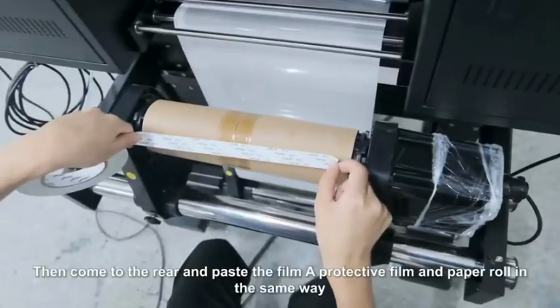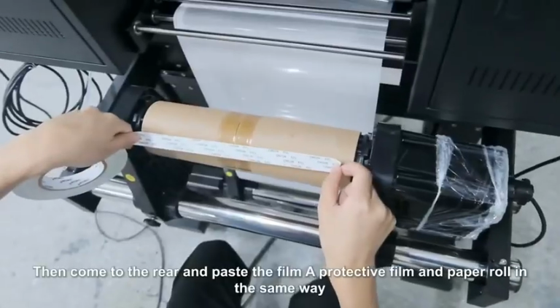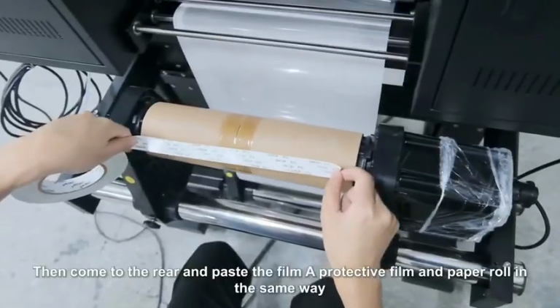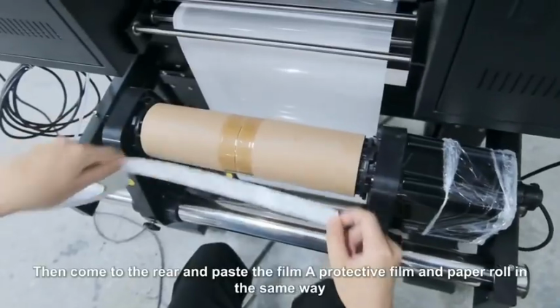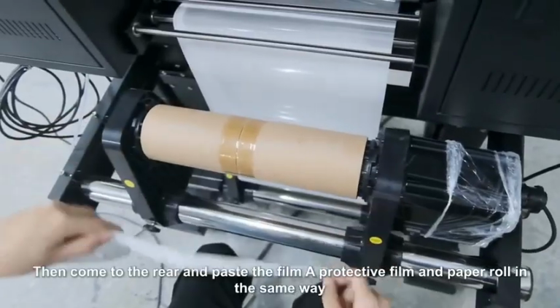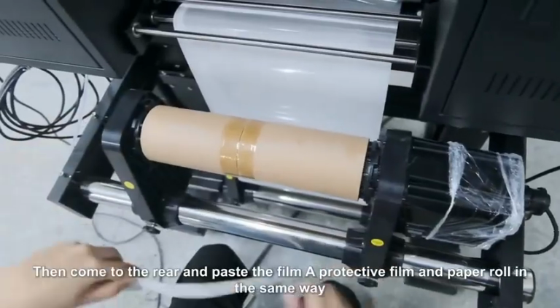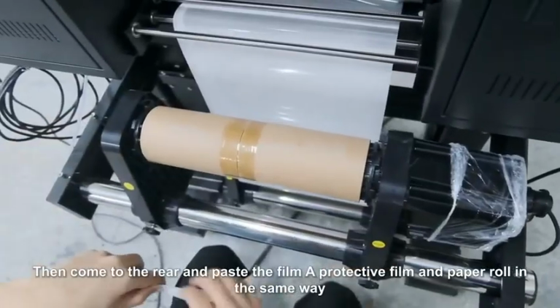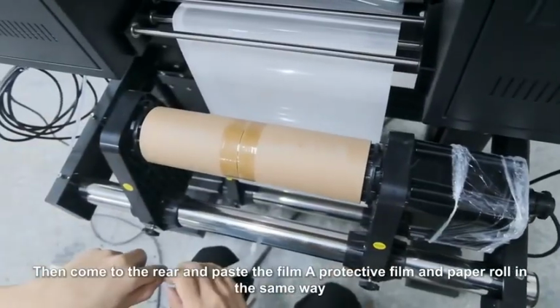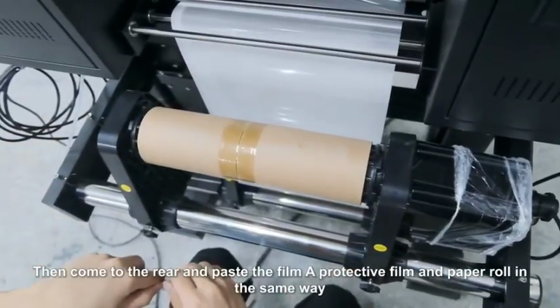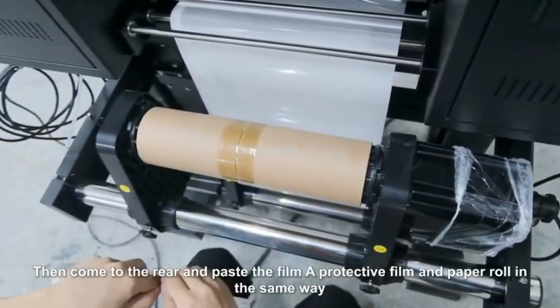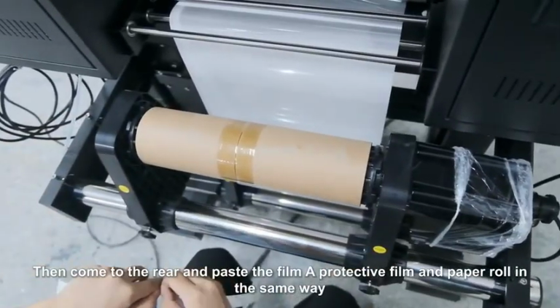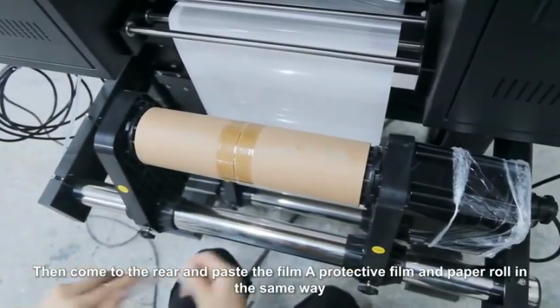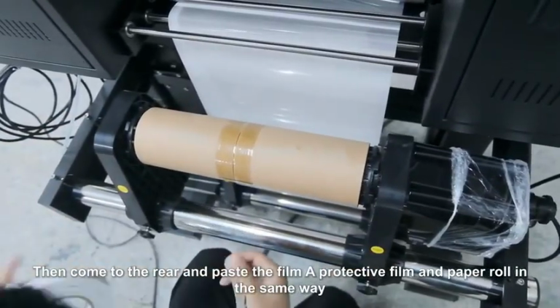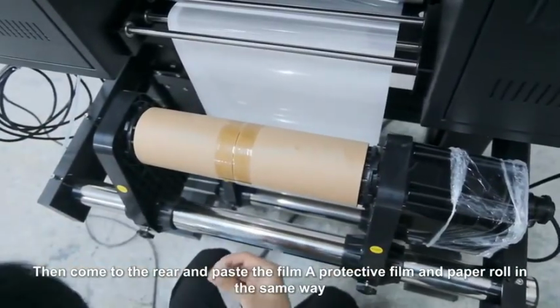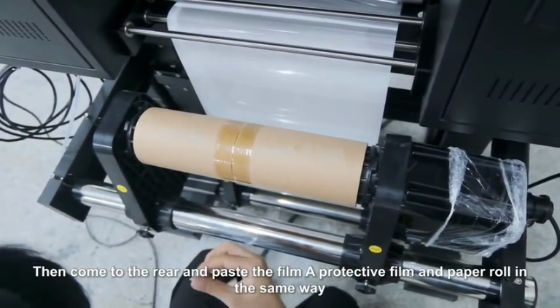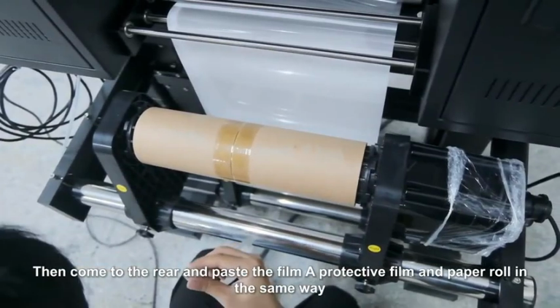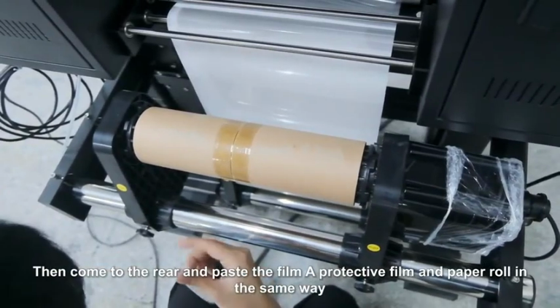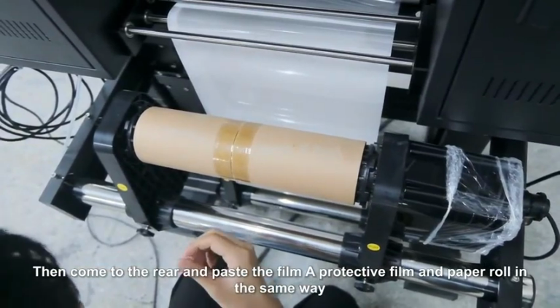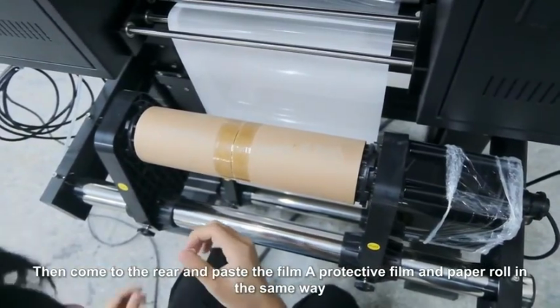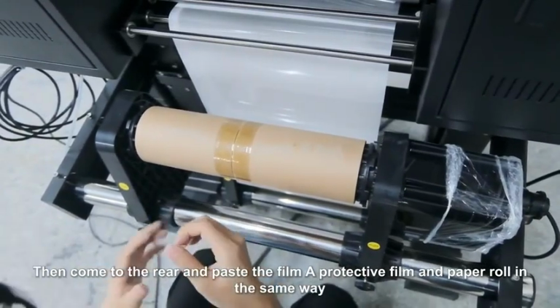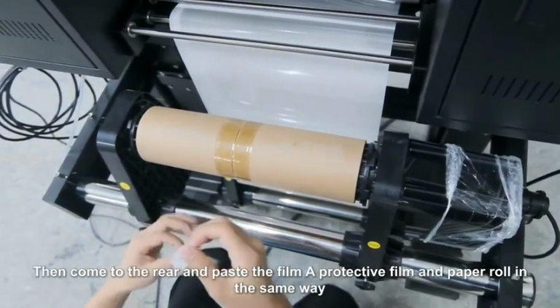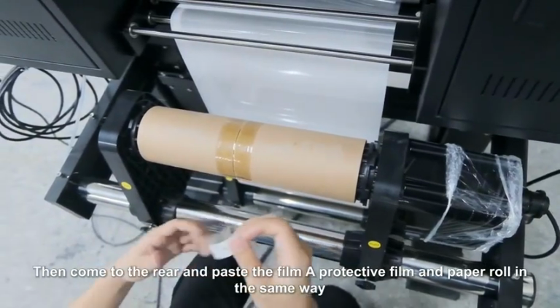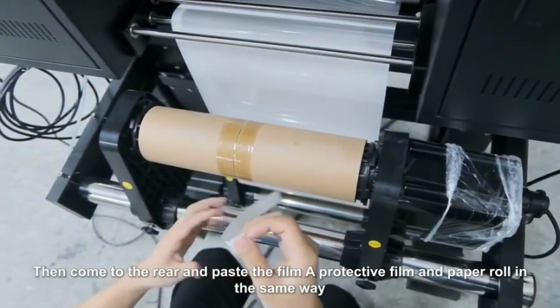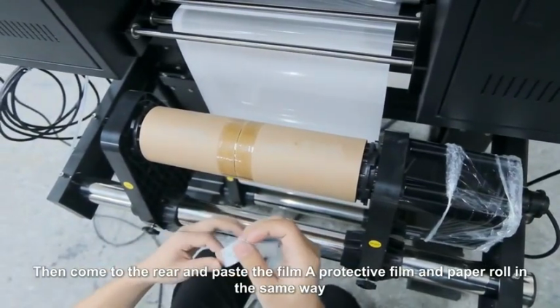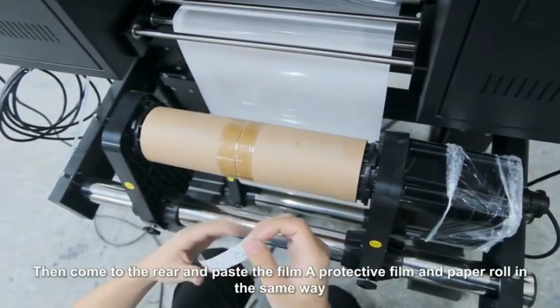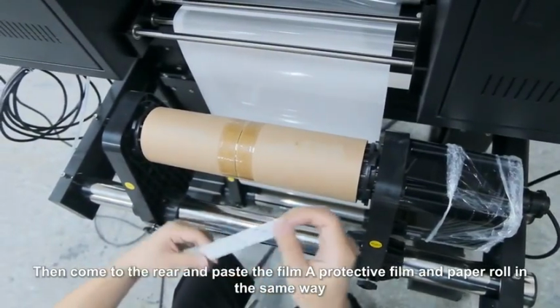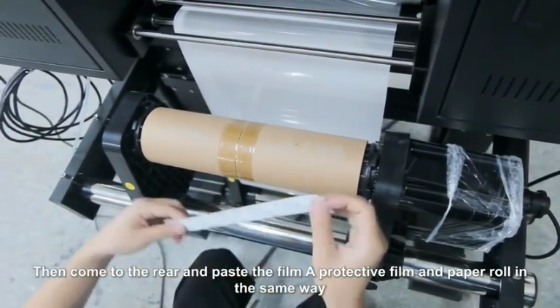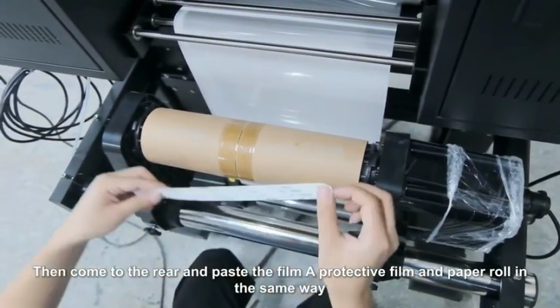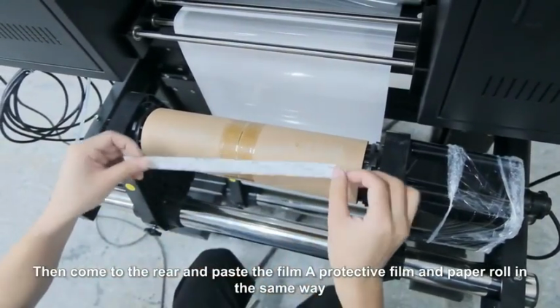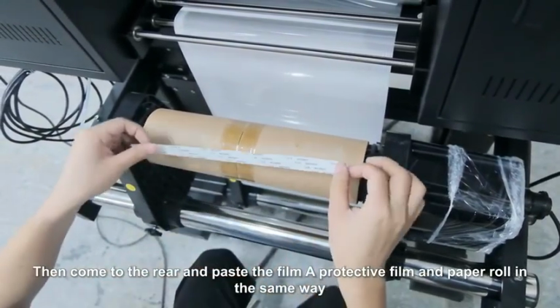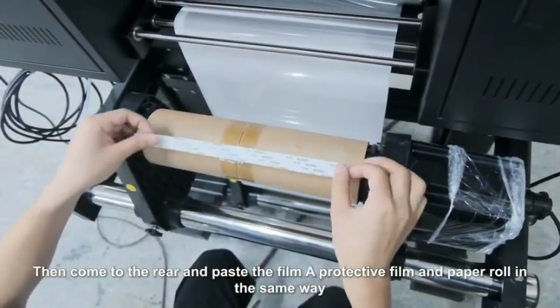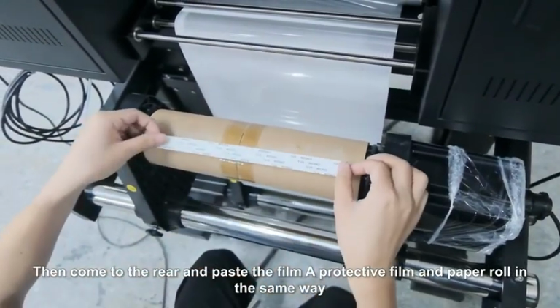Then come to the rear and paste the film A protective film and paper roll in the same way.